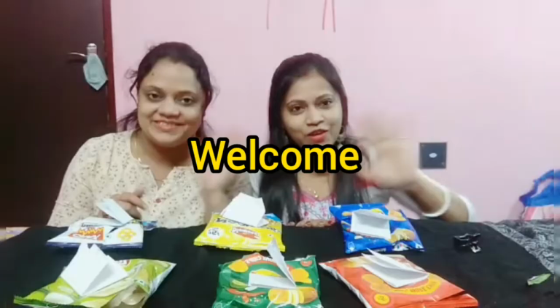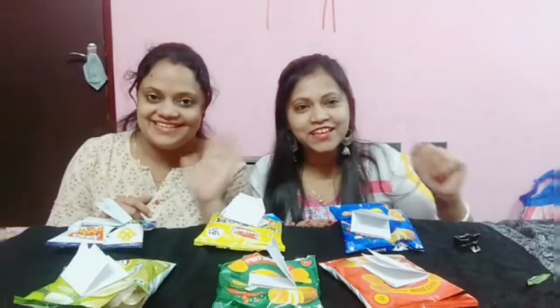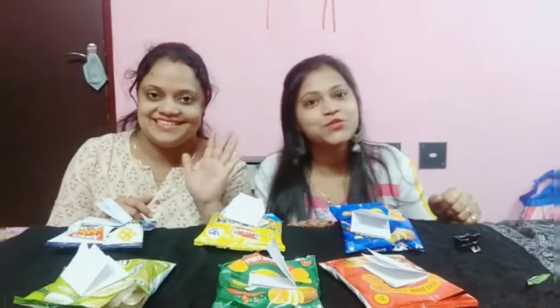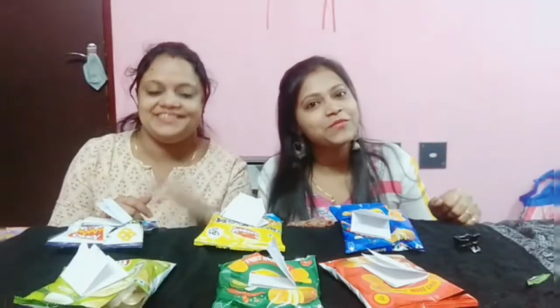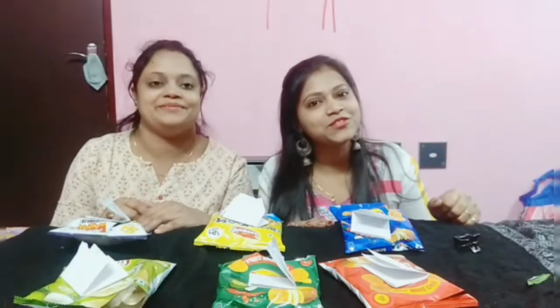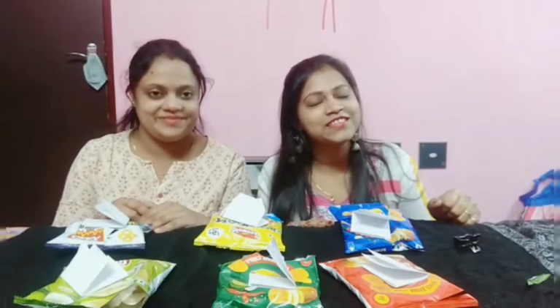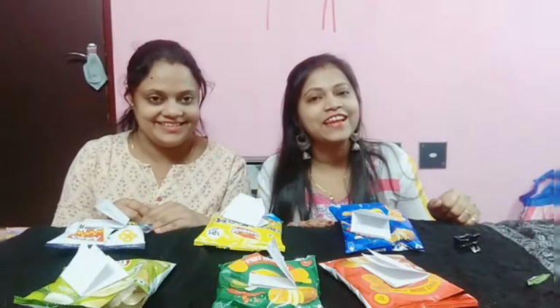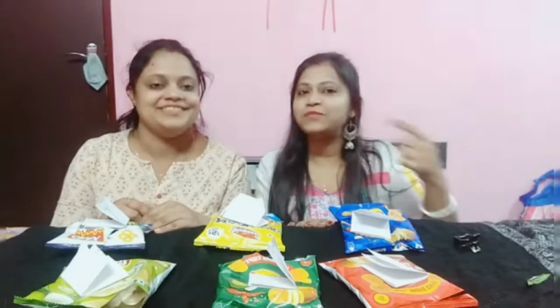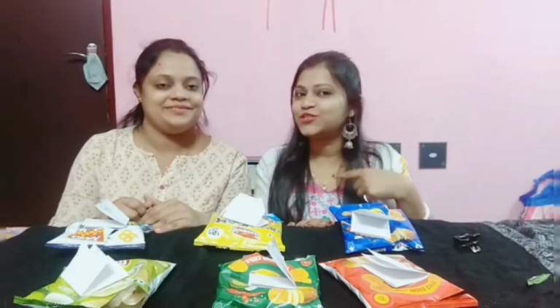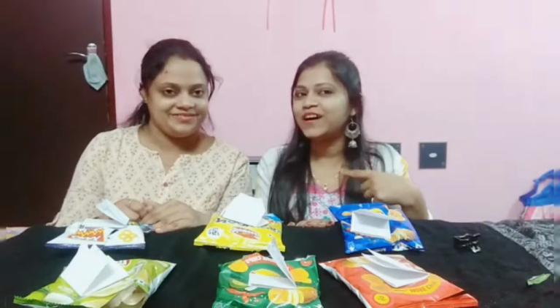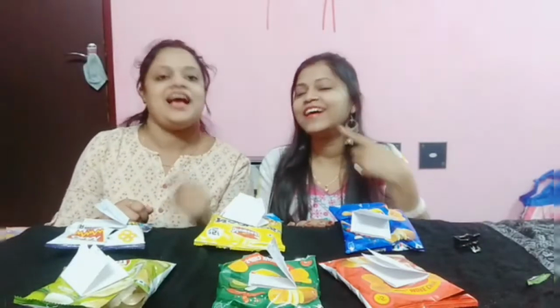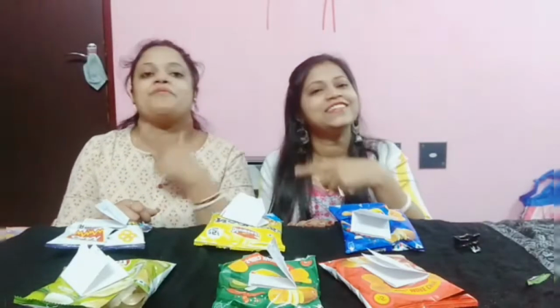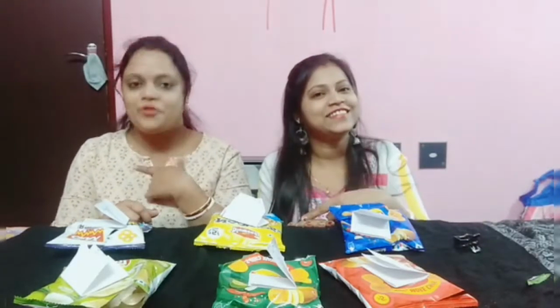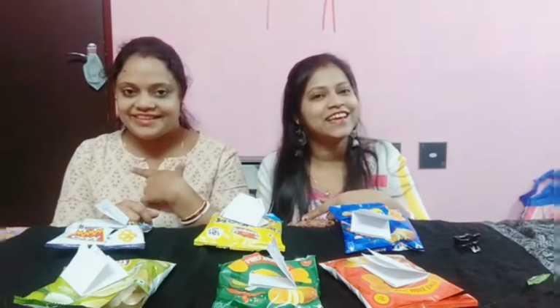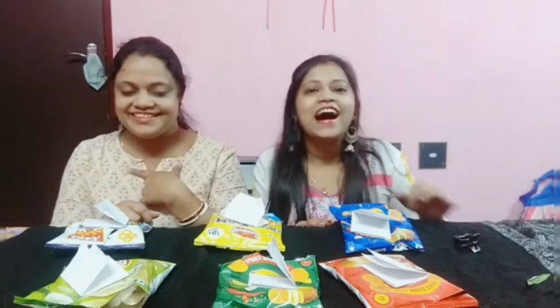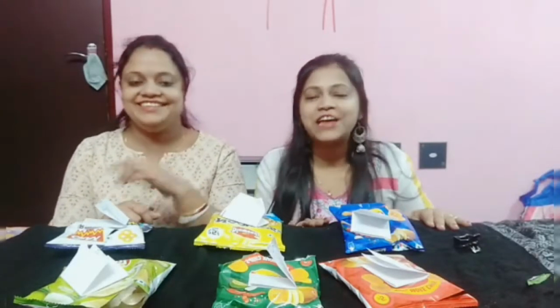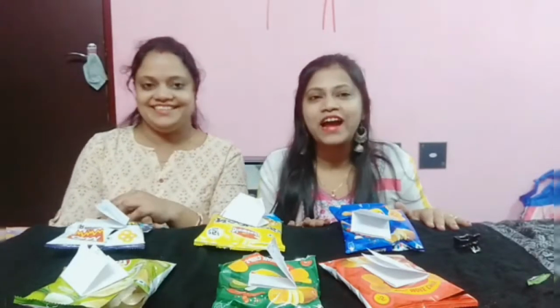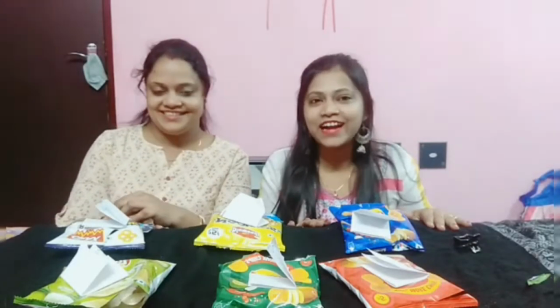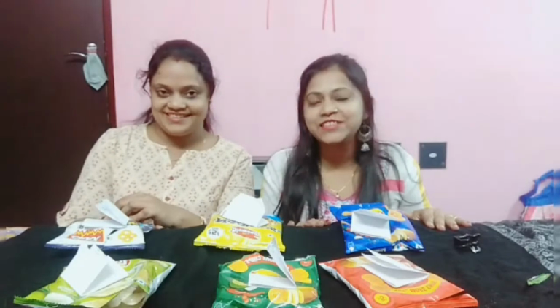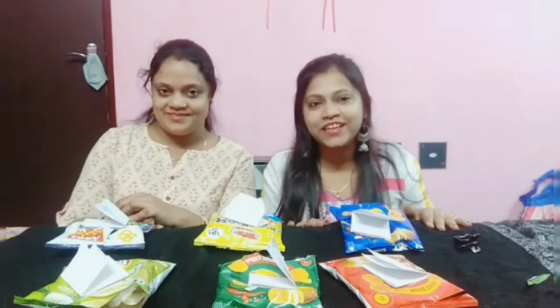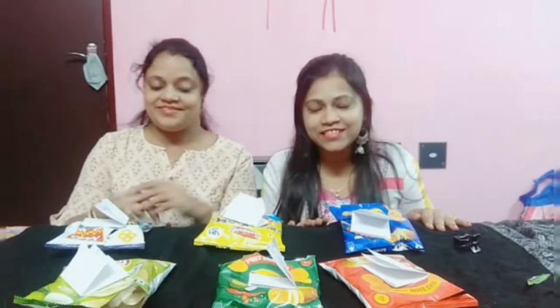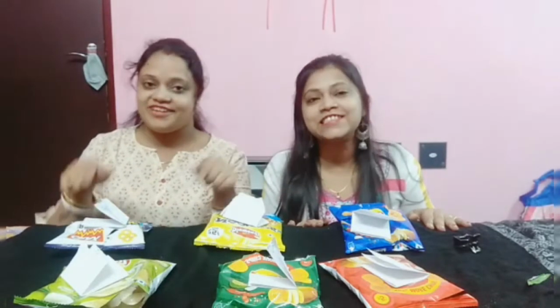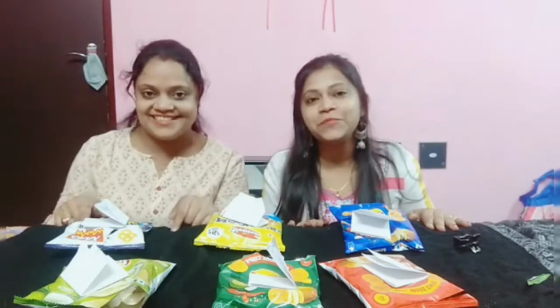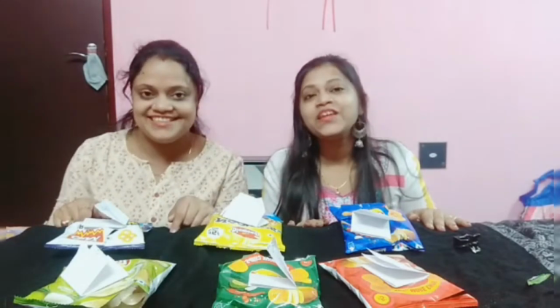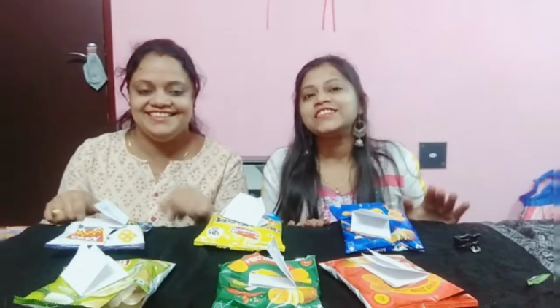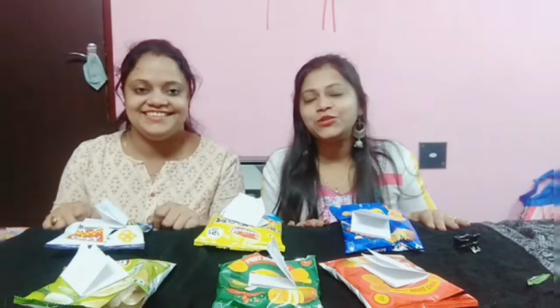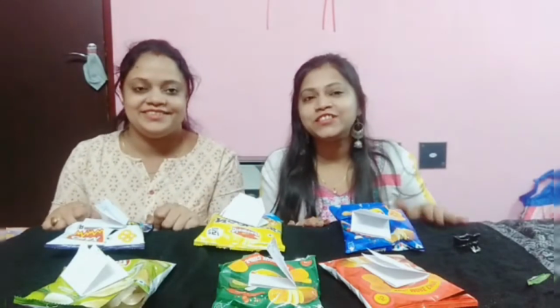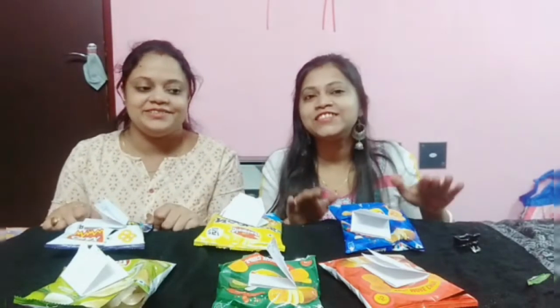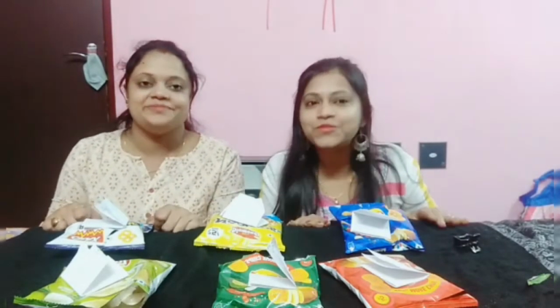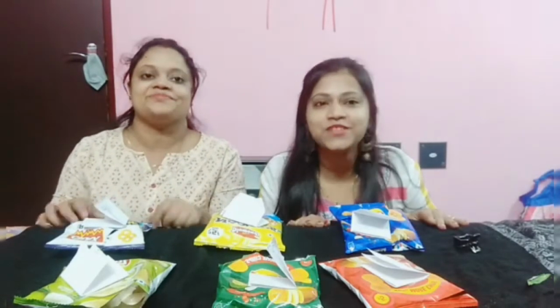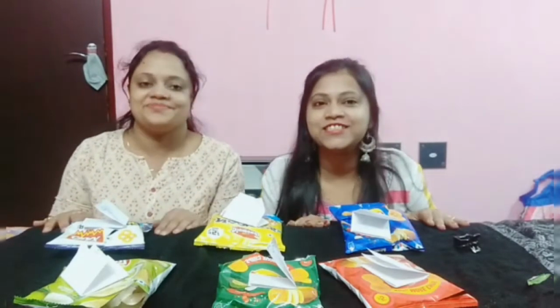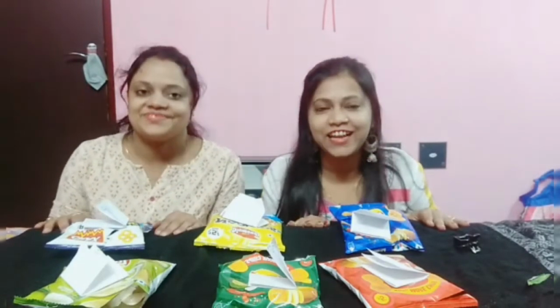Welcome back to my channel. I am Jumaa. I am Momita. This is a chip mystery challenge.